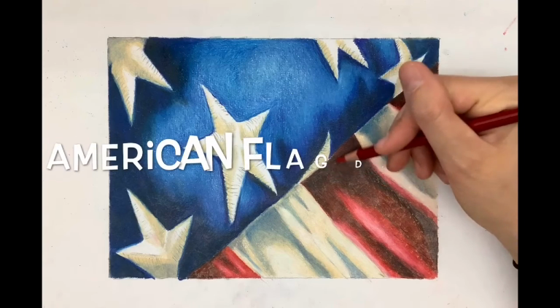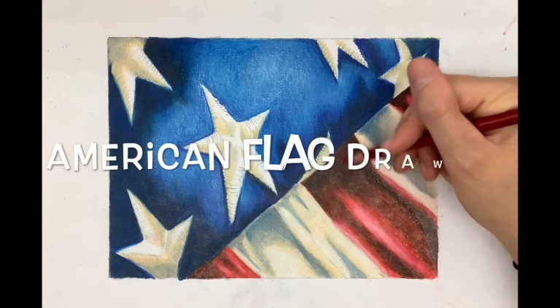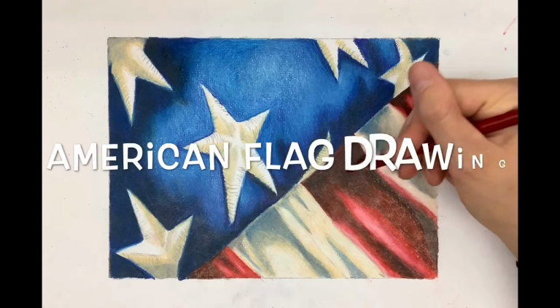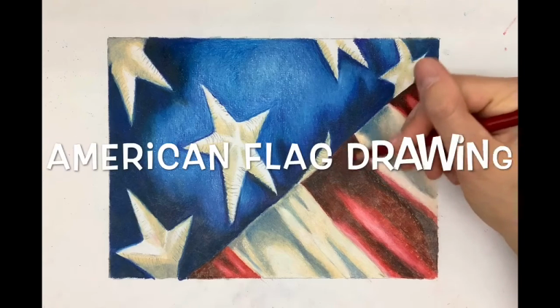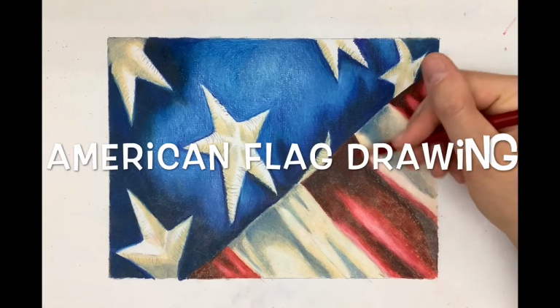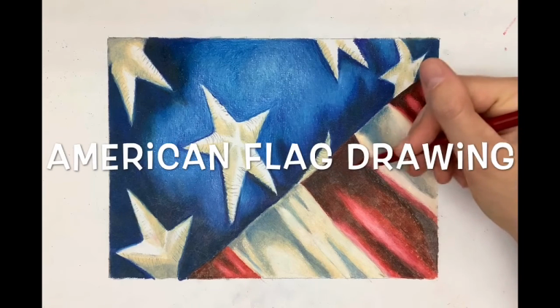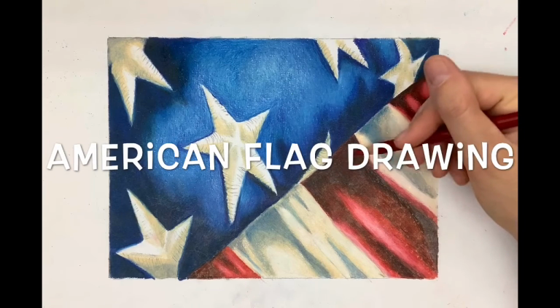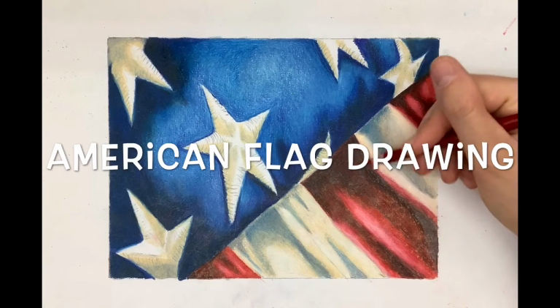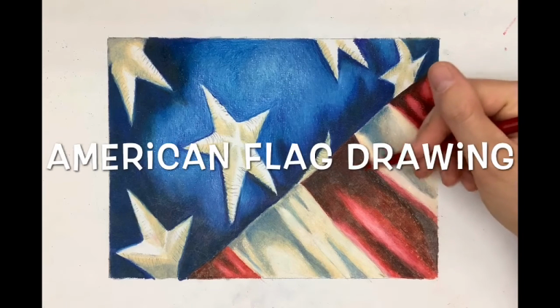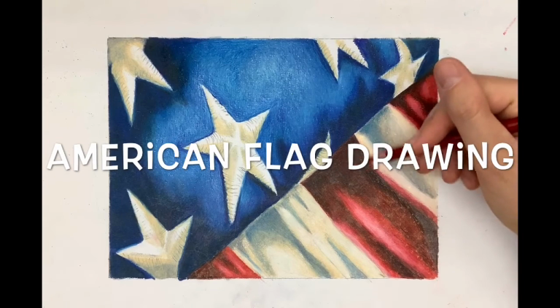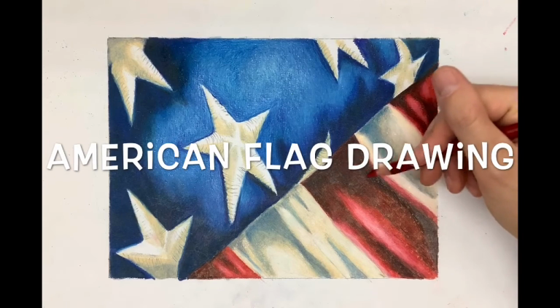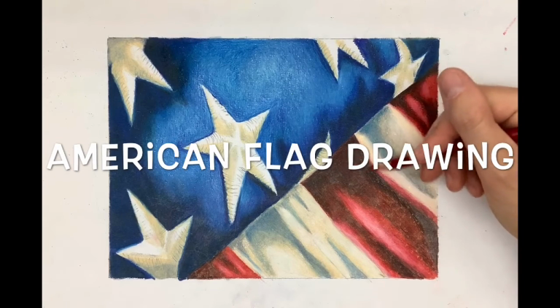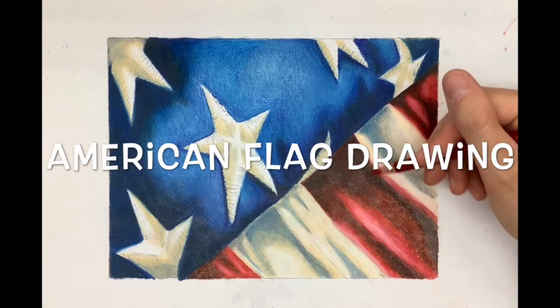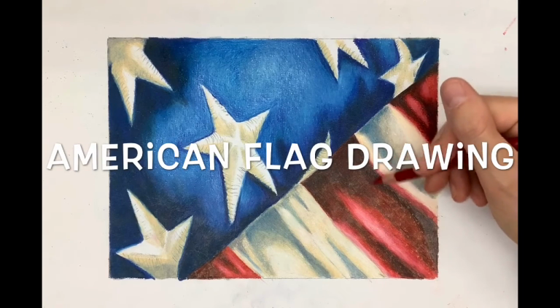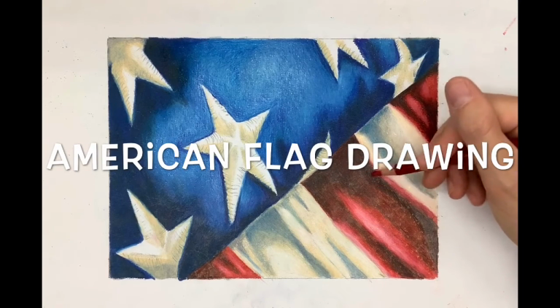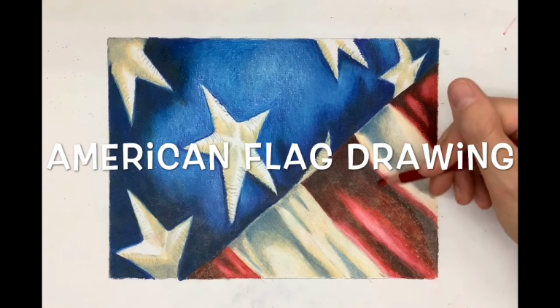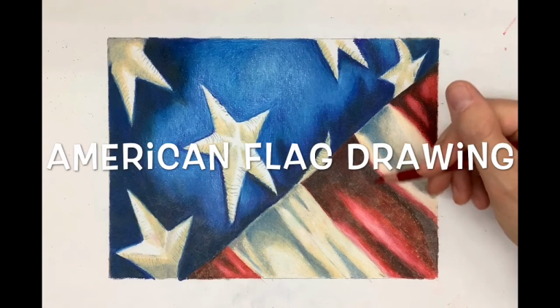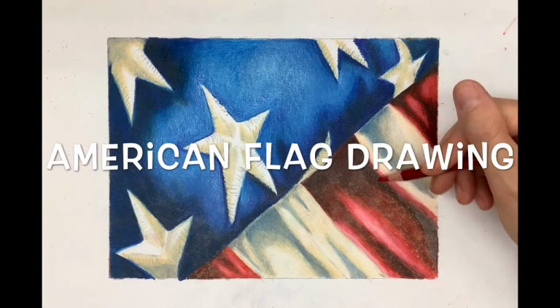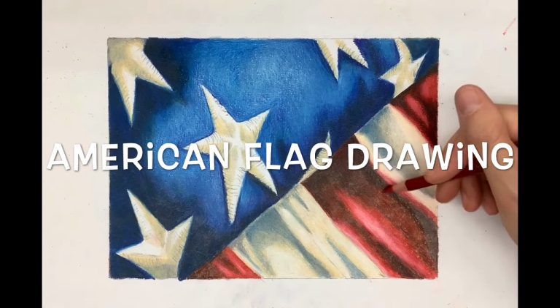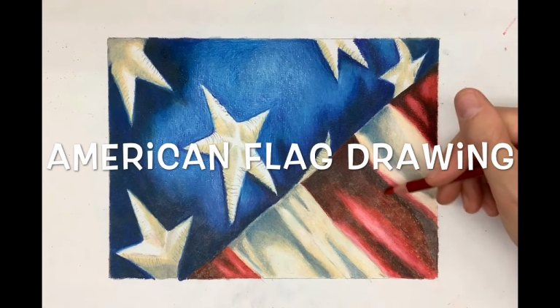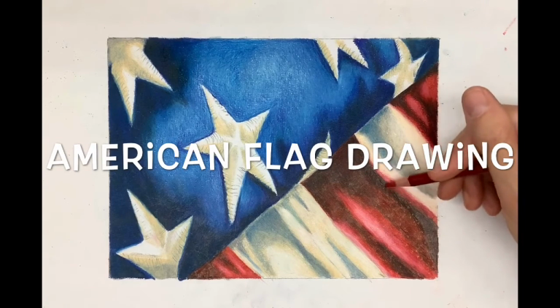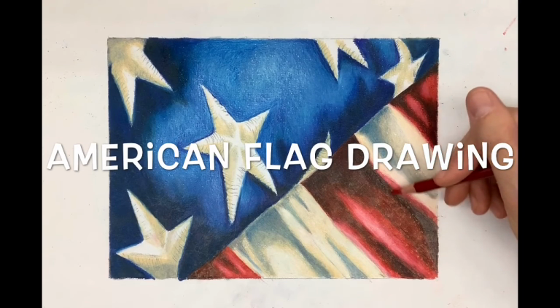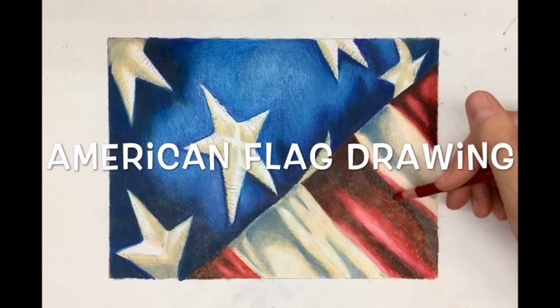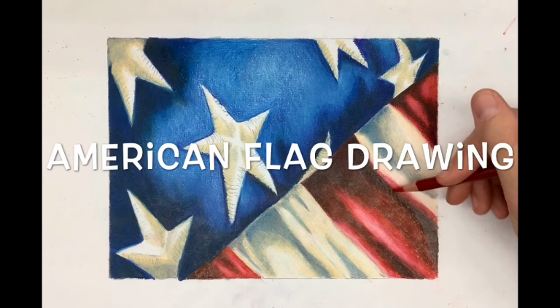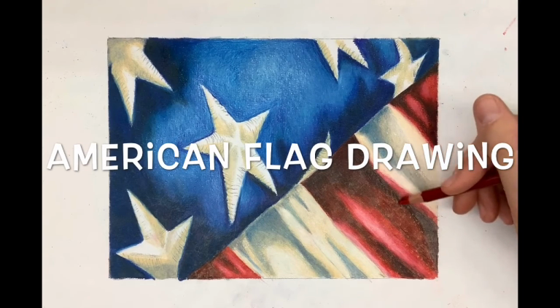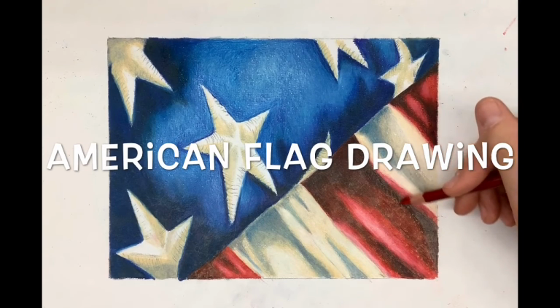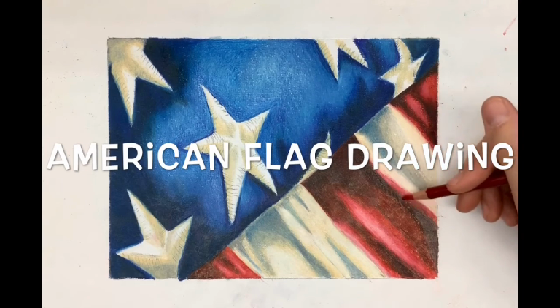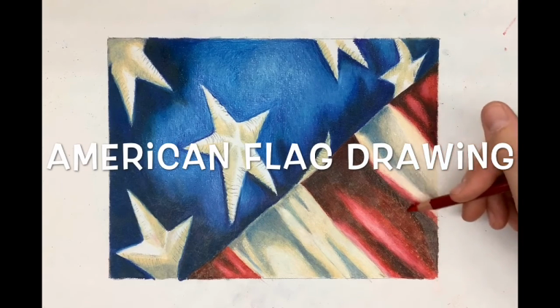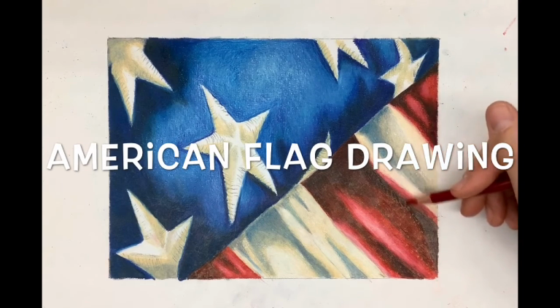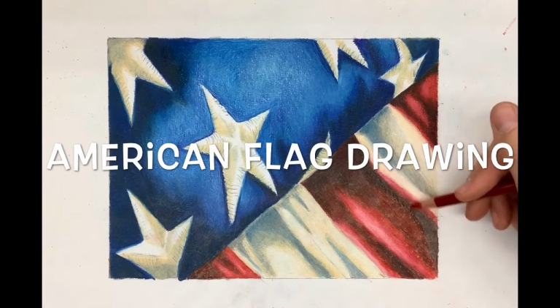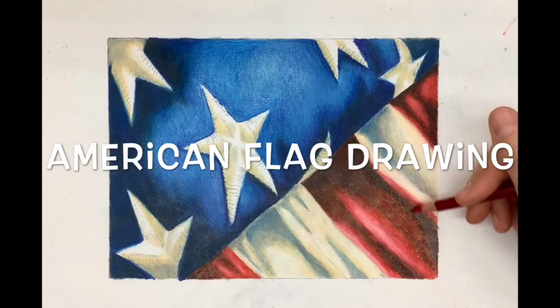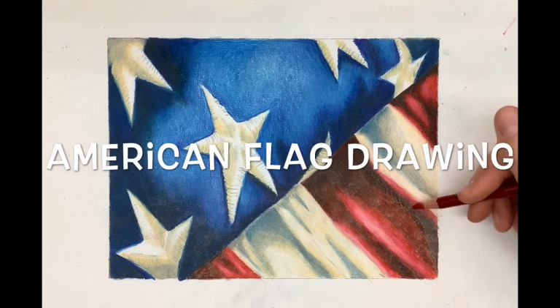This video will show you how to draw and shade an American flag using colored pencil blending.